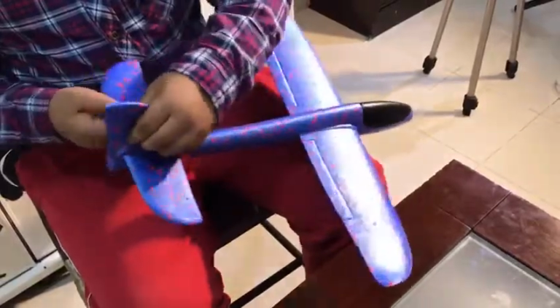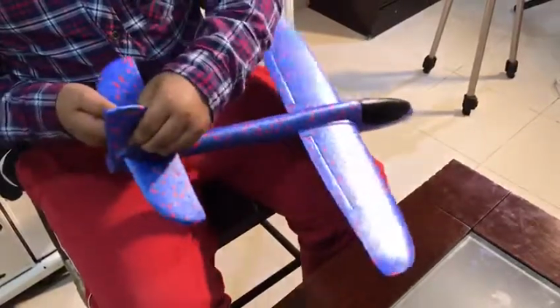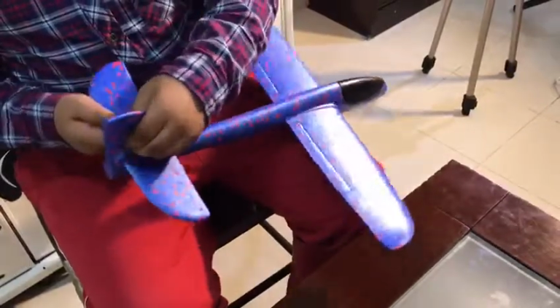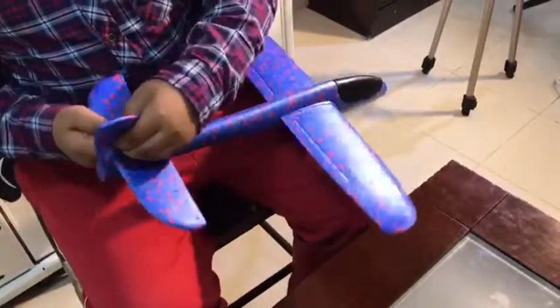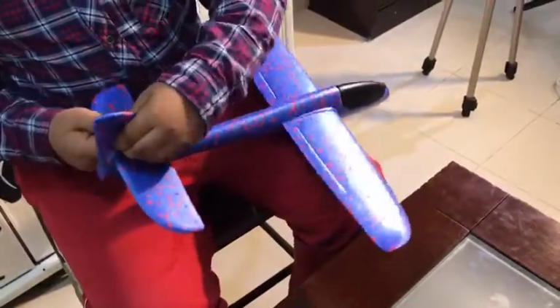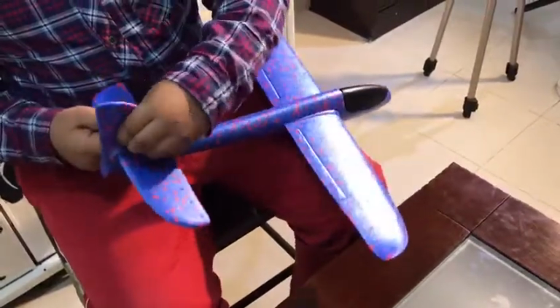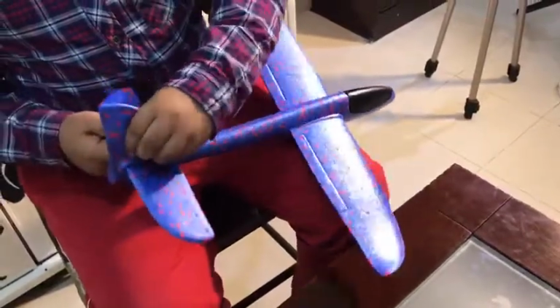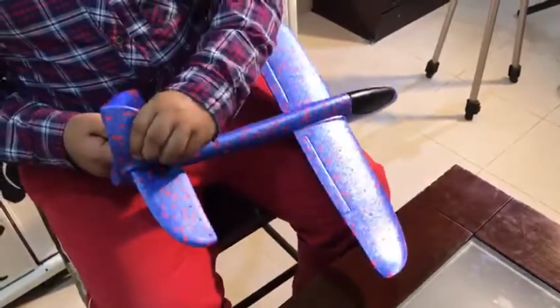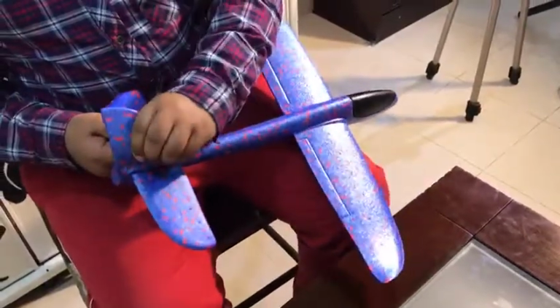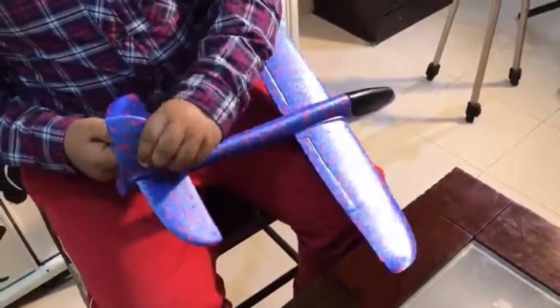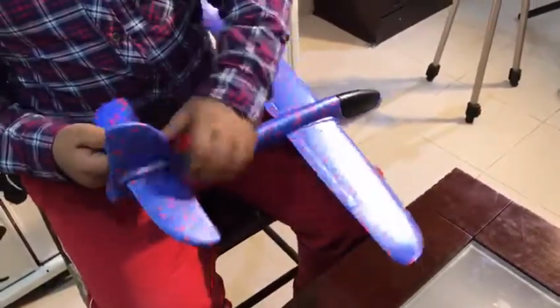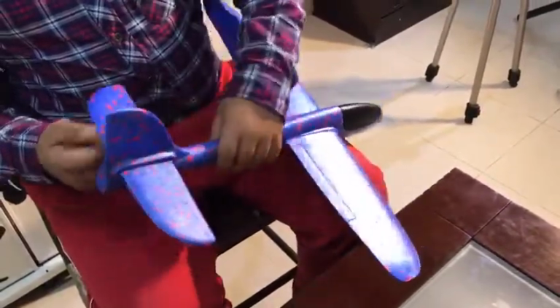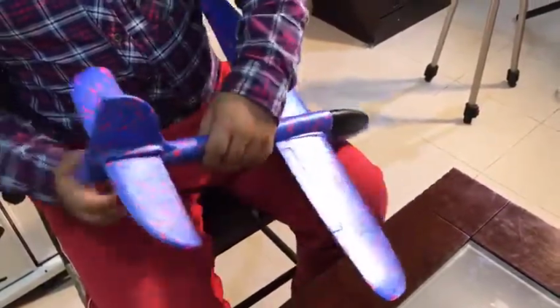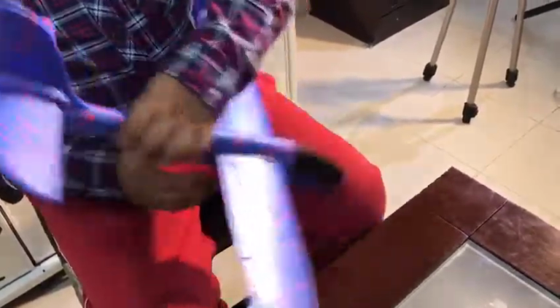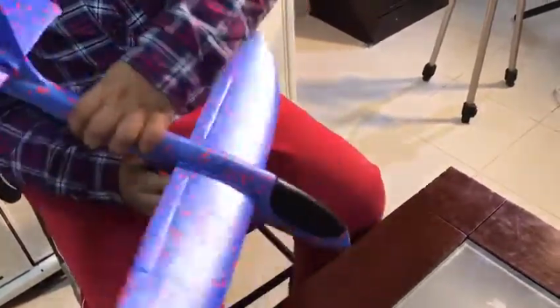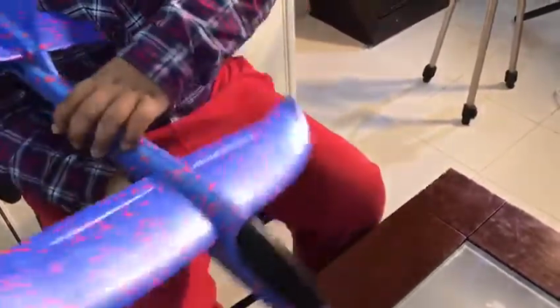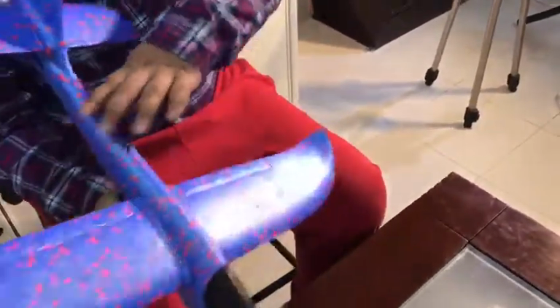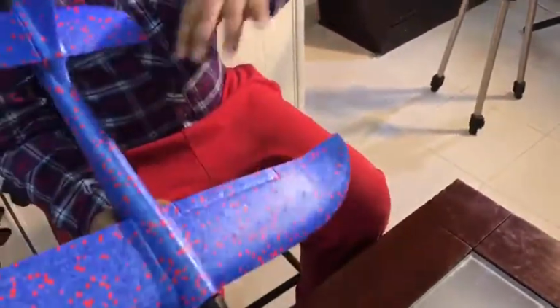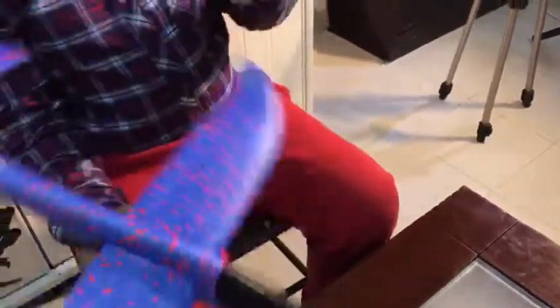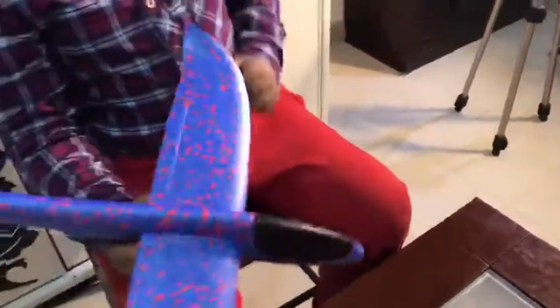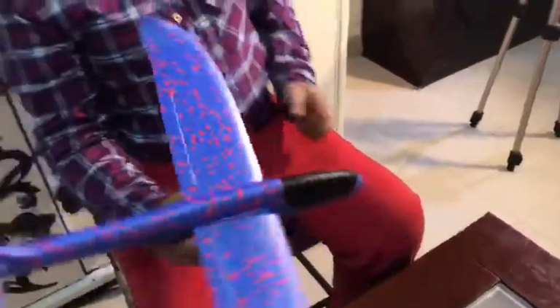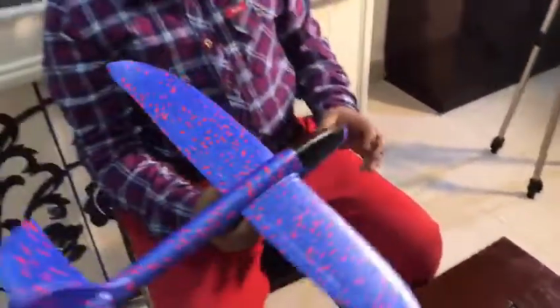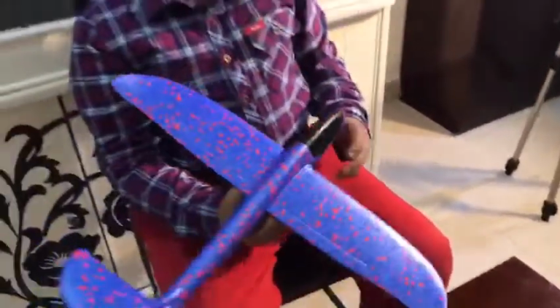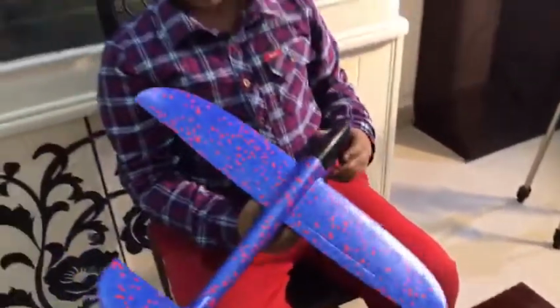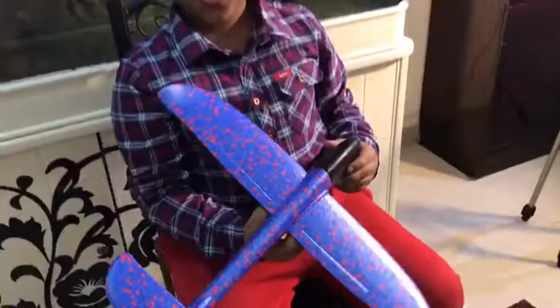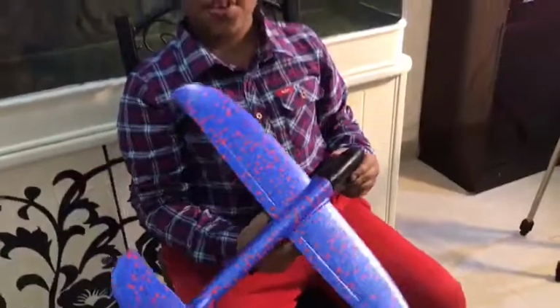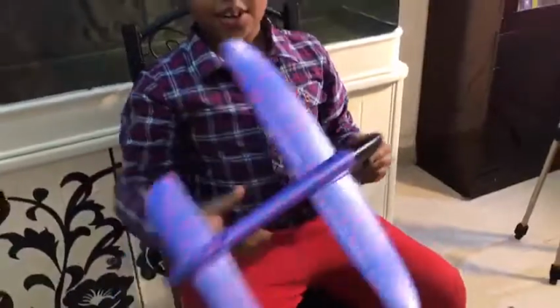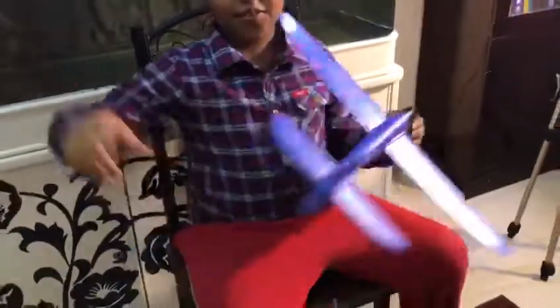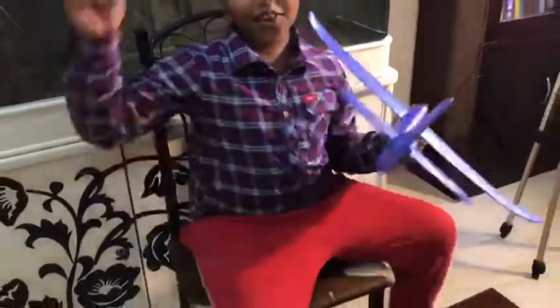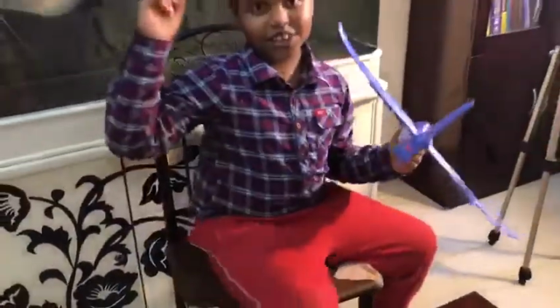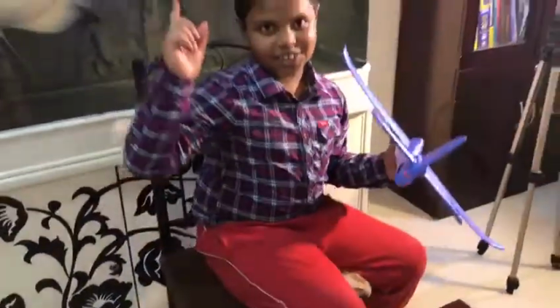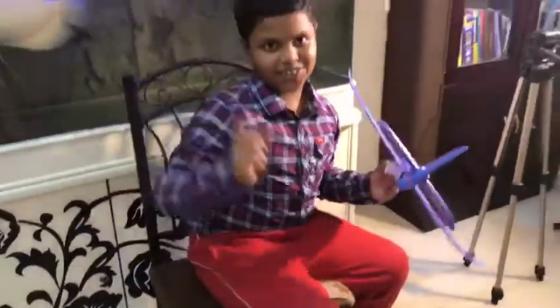It looks like it's all fixed. Now let's fly this.